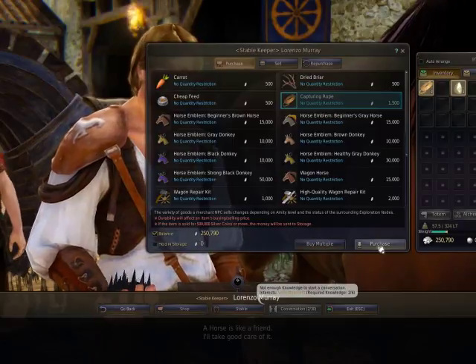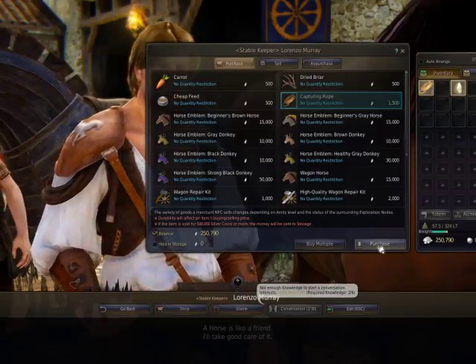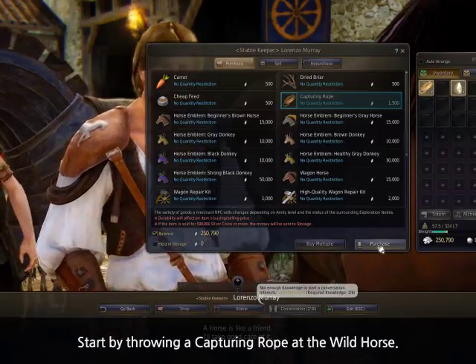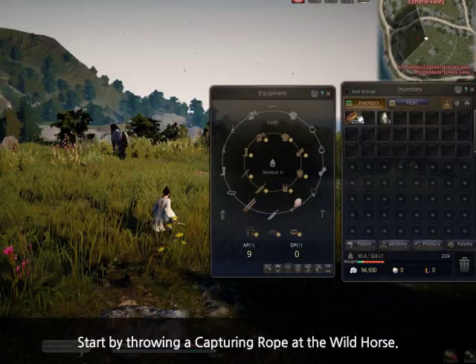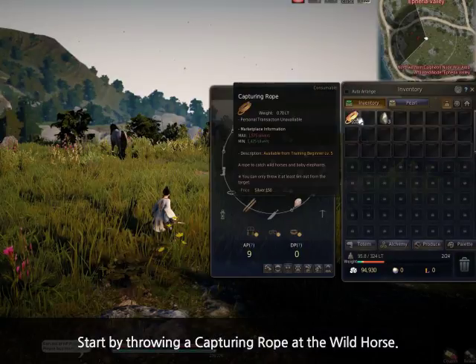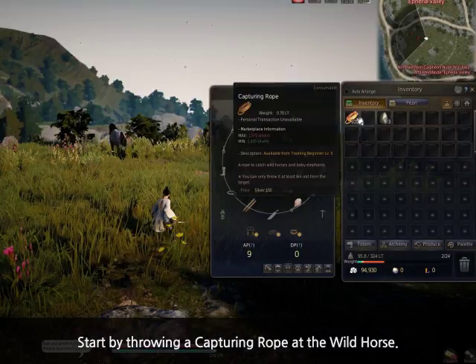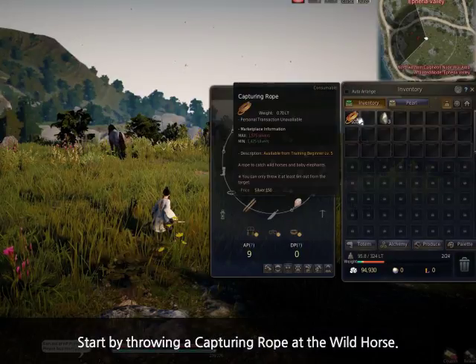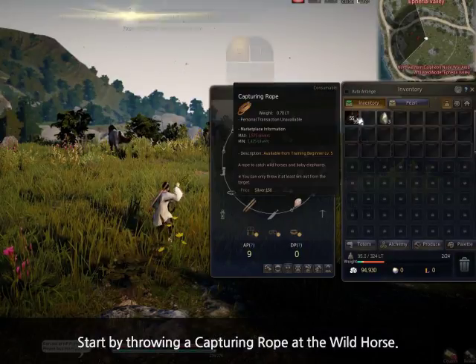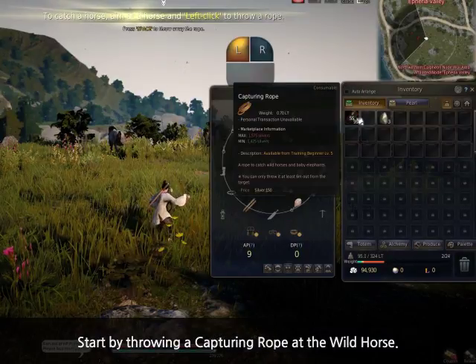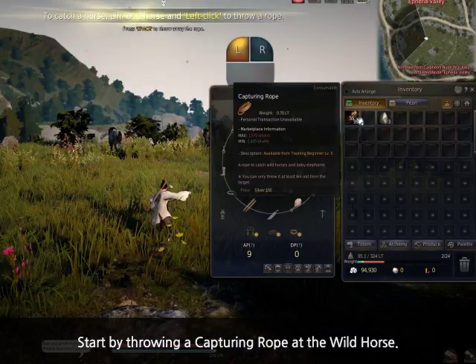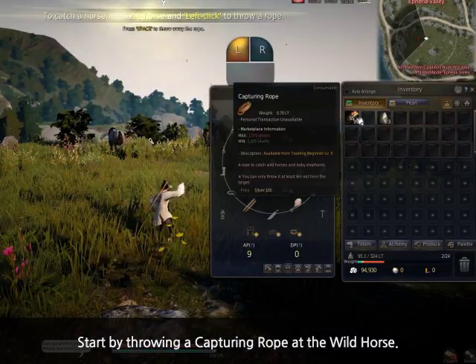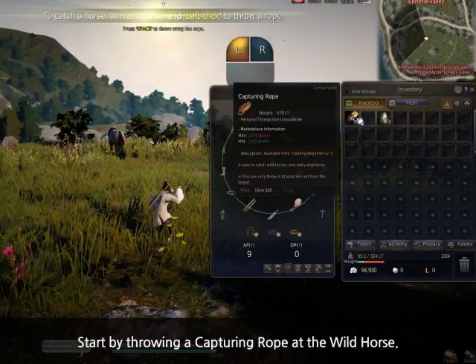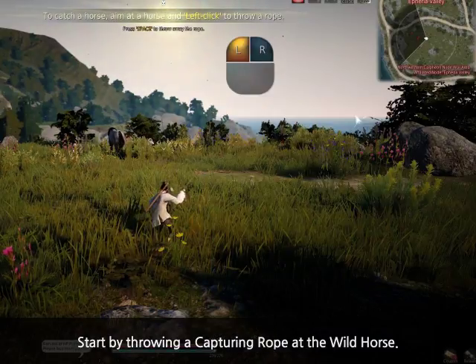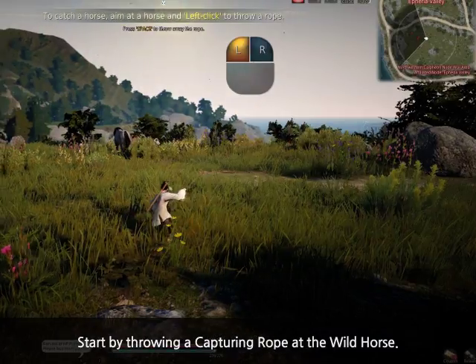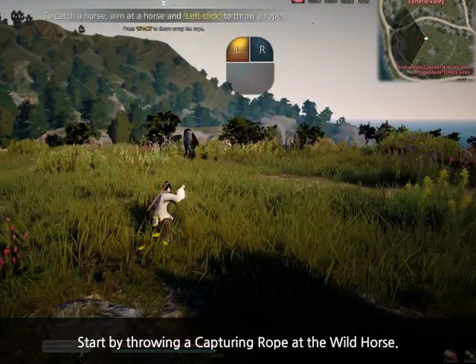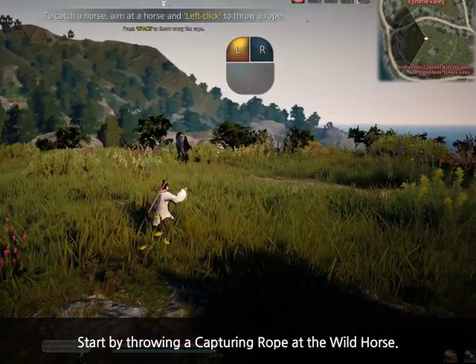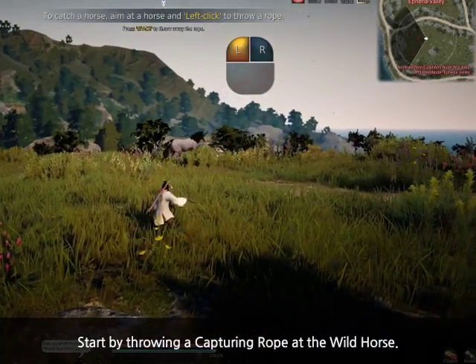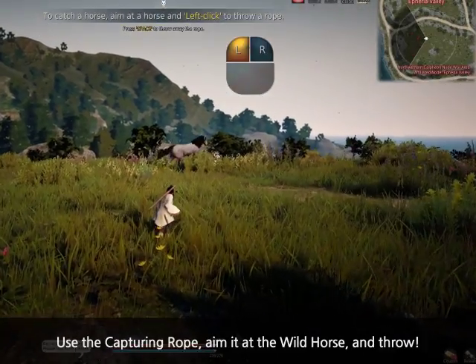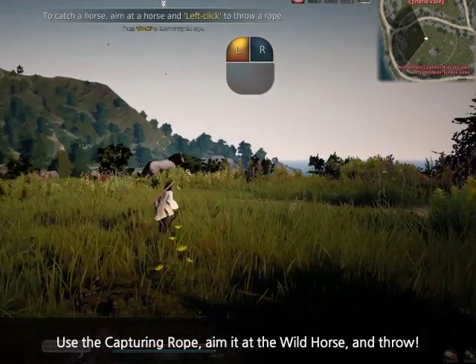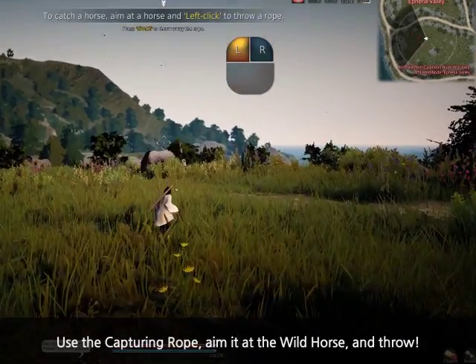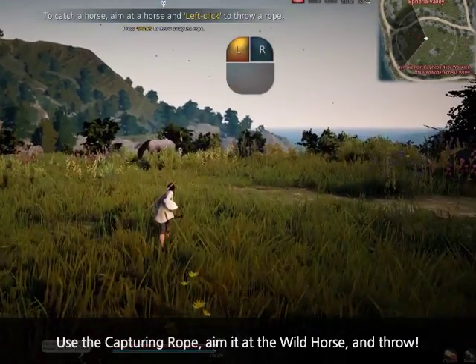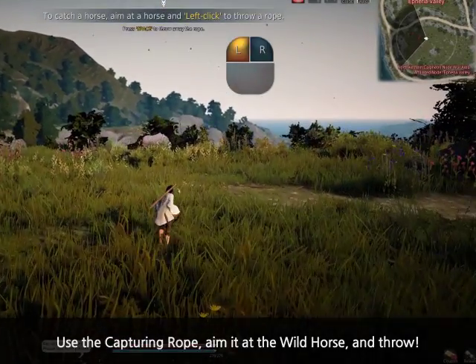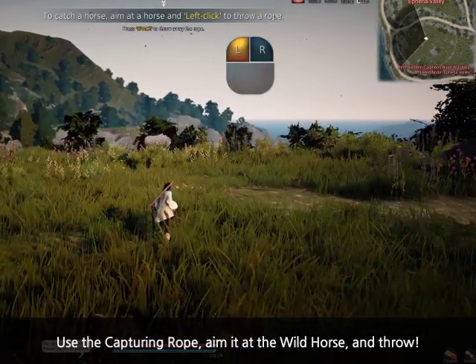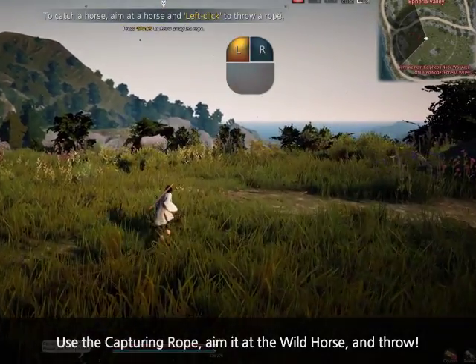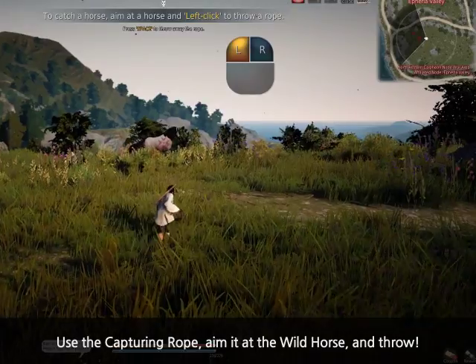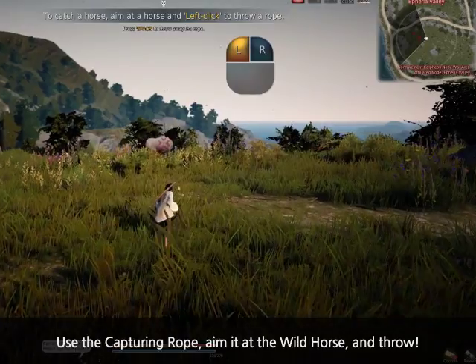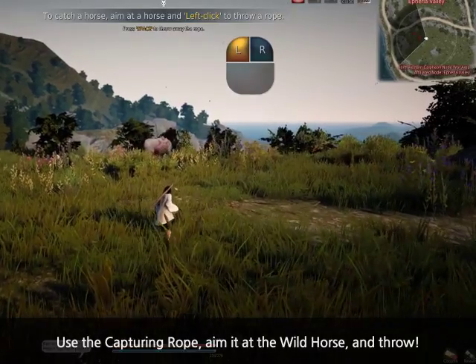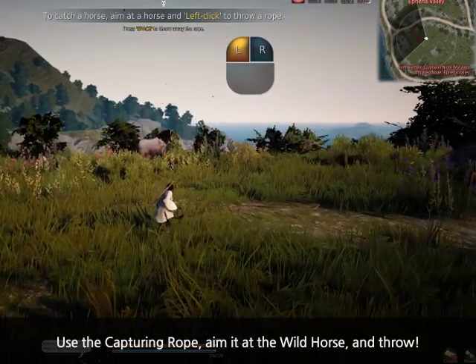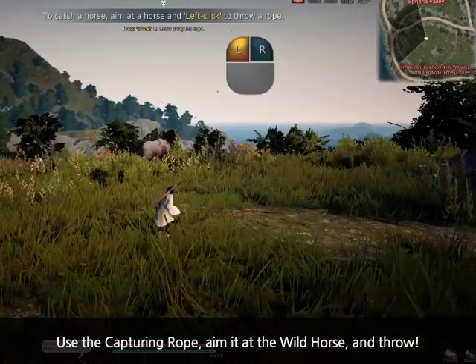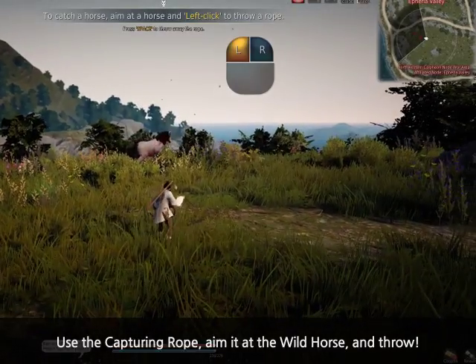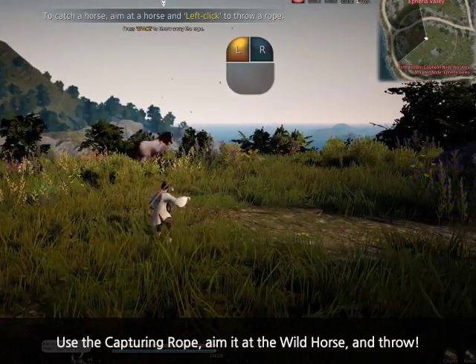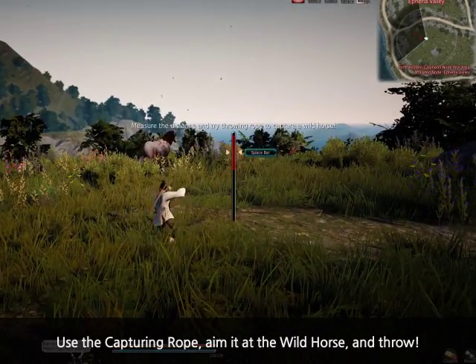Start by throwing a capturing rope at the wild horse. Use the capturing rope, aim it at the wild horse, and throw.